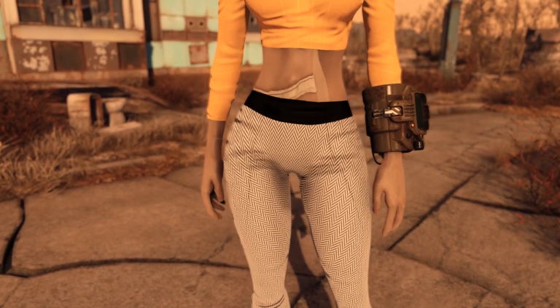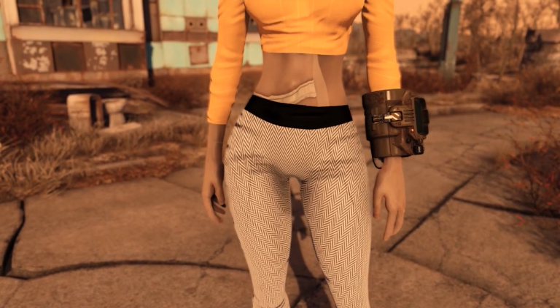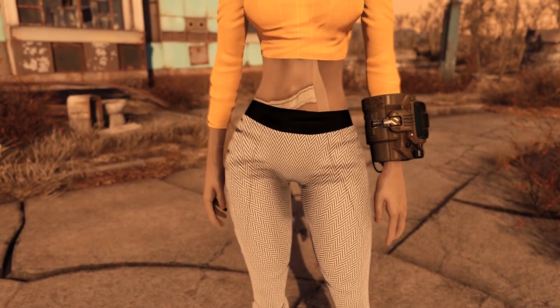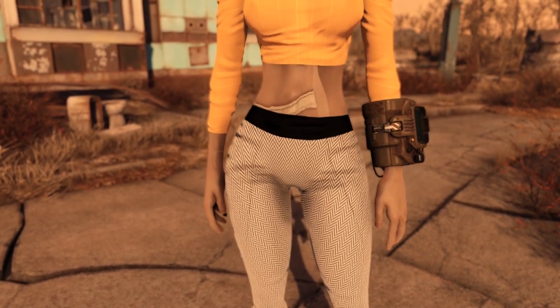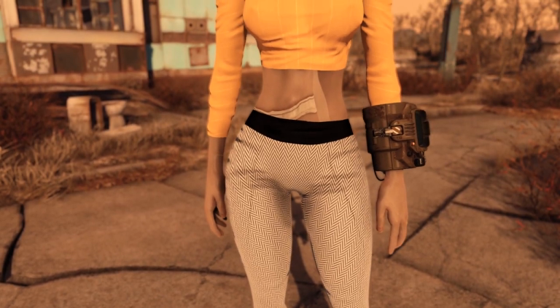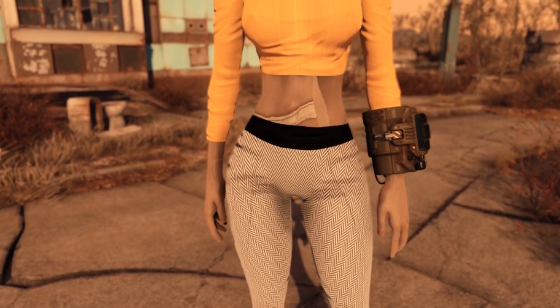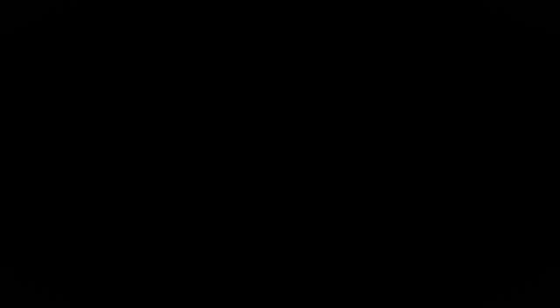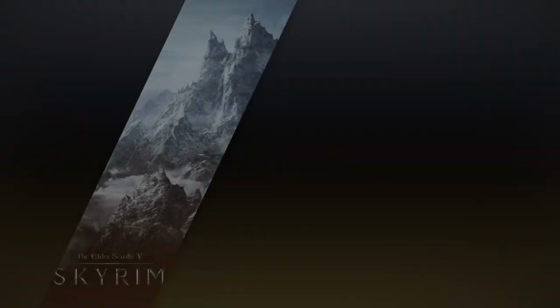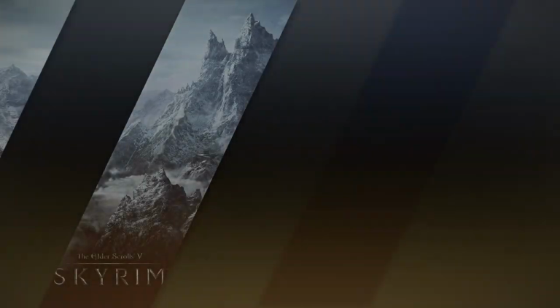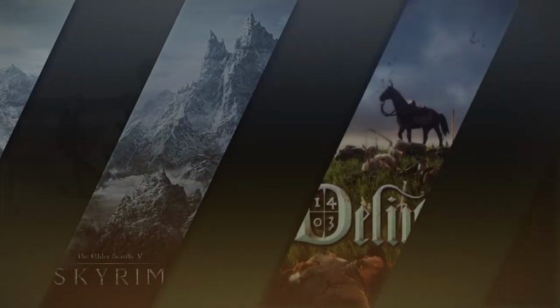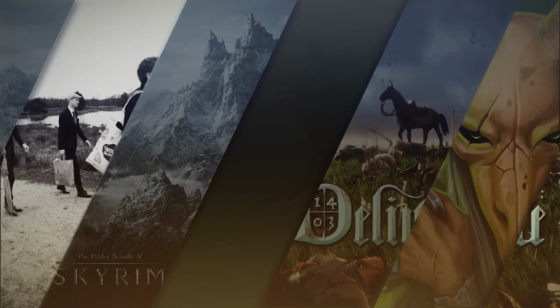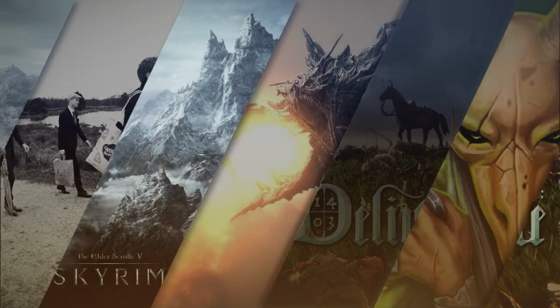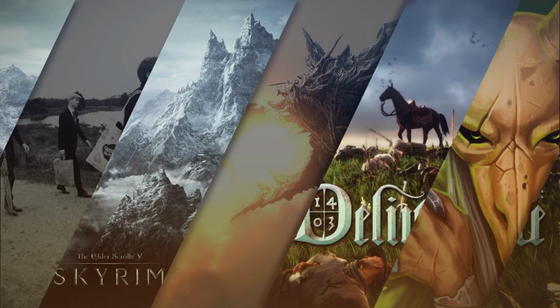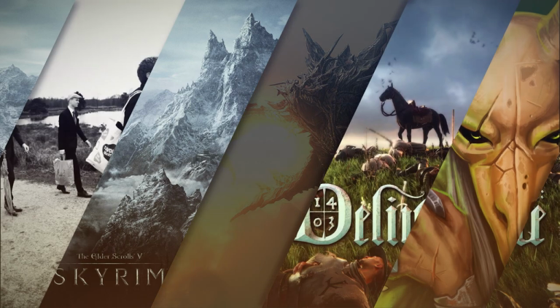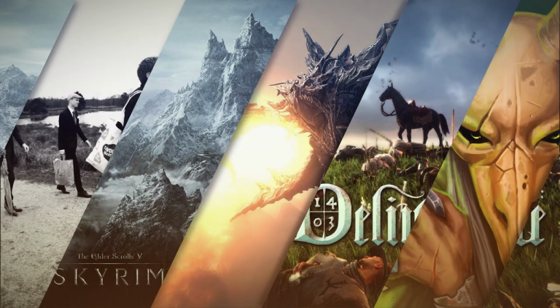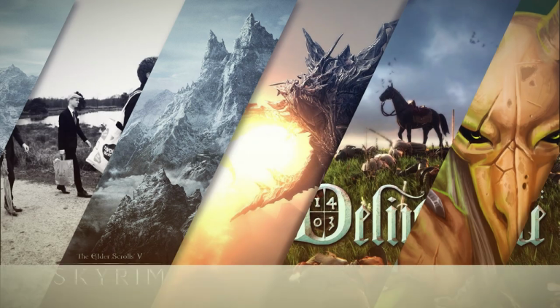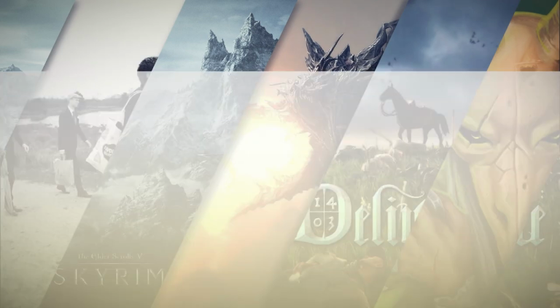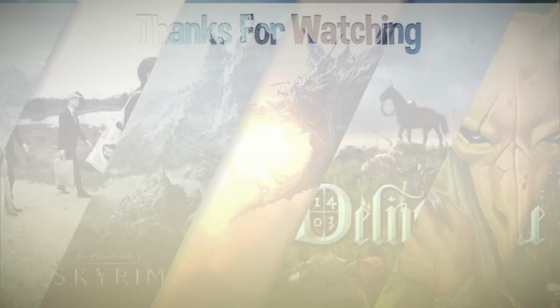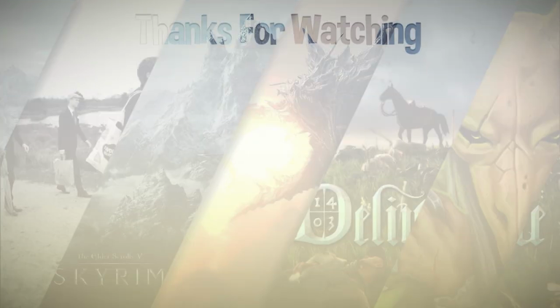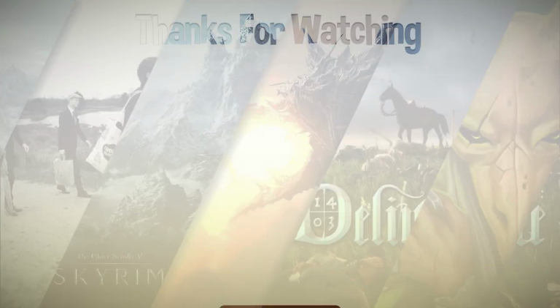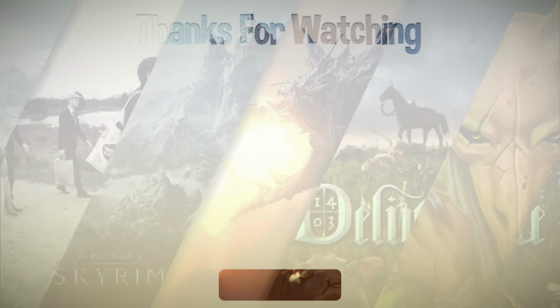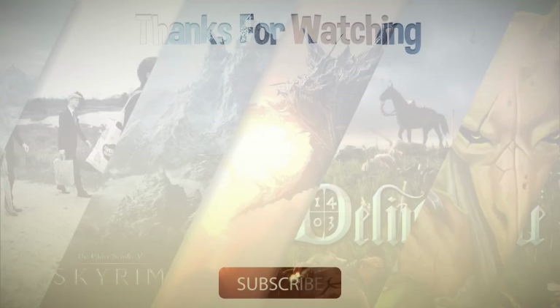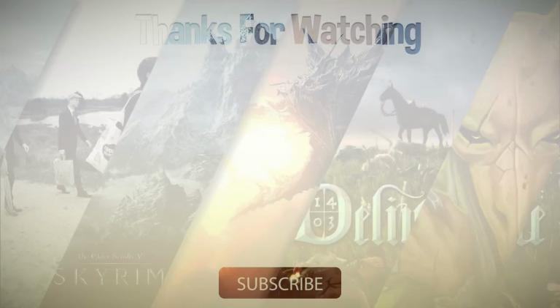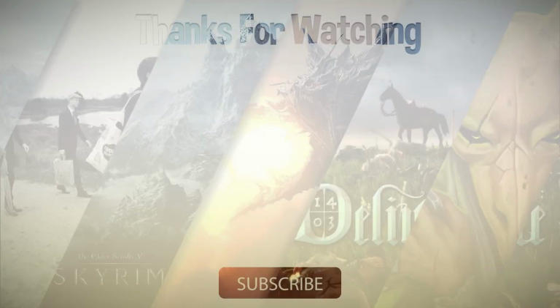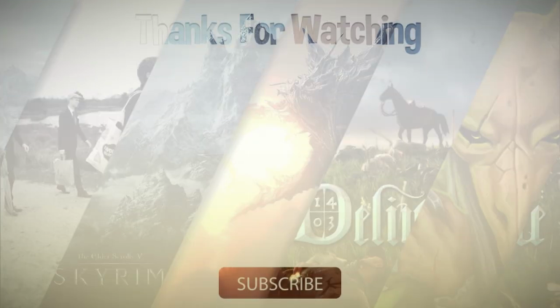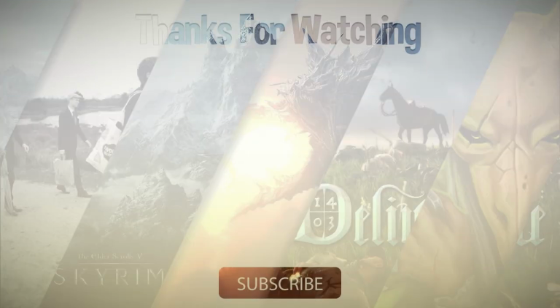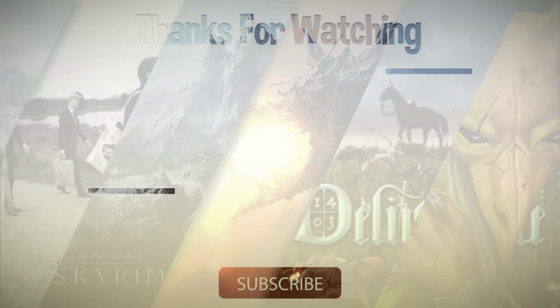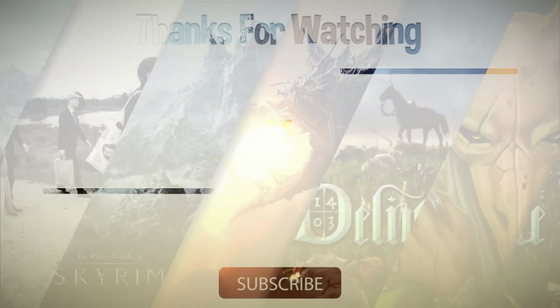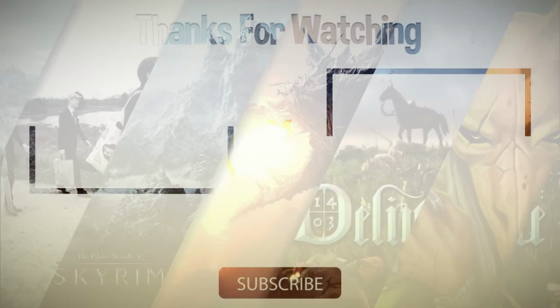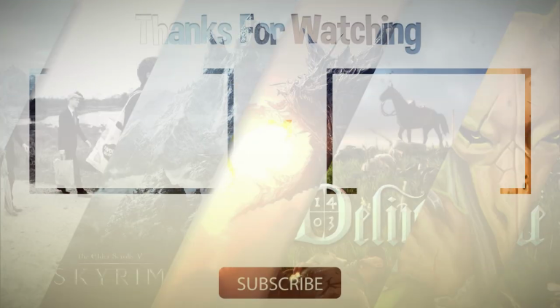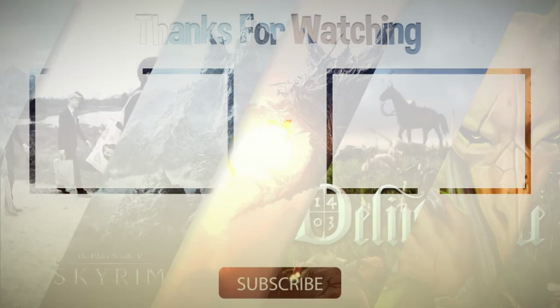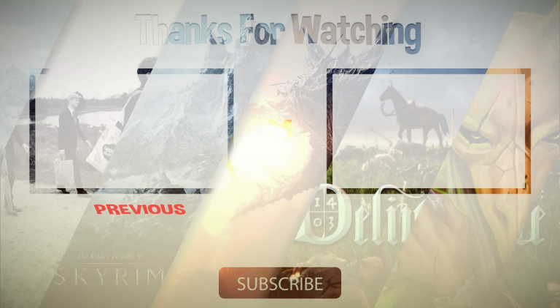Thanks for watching. There's two more videos for you coming up. See you soon. Bye bye.